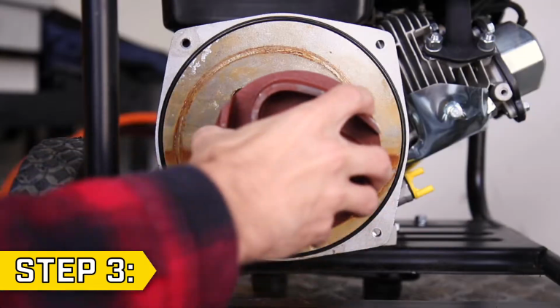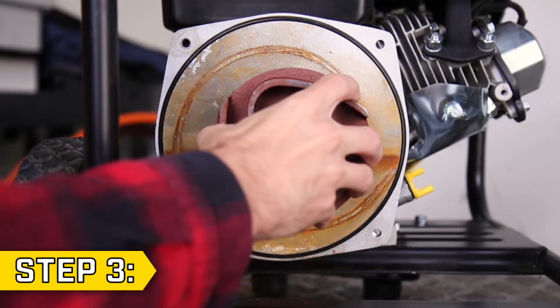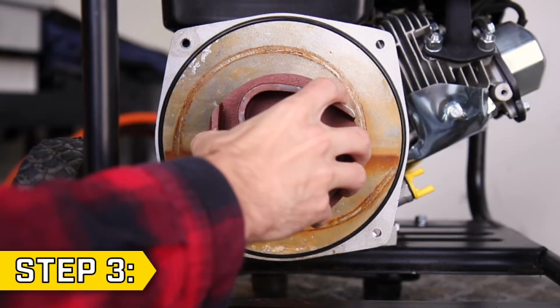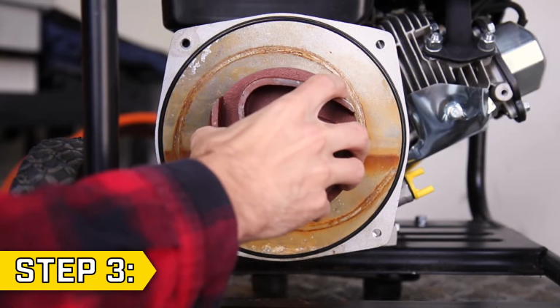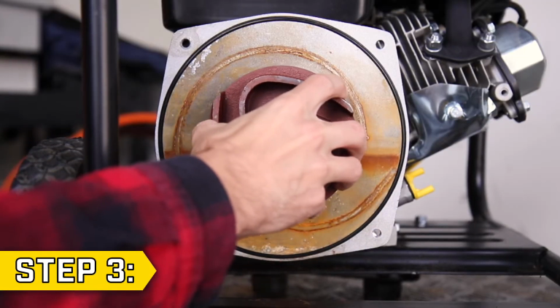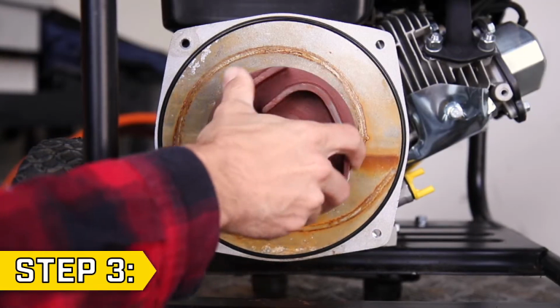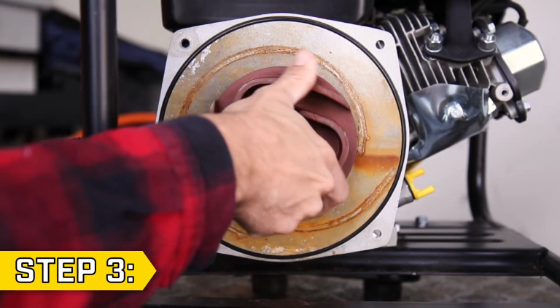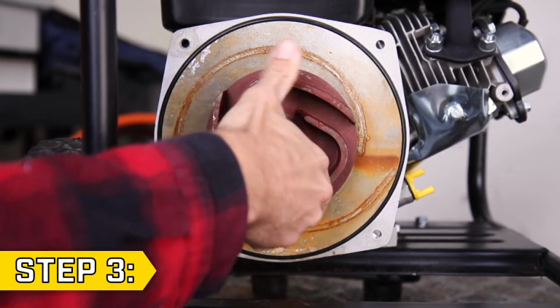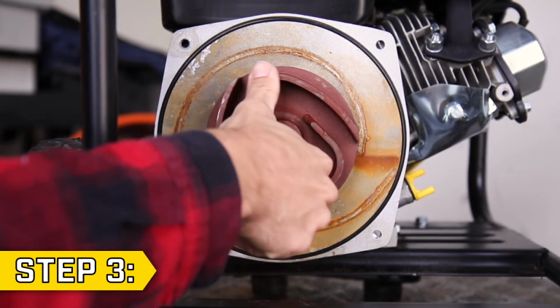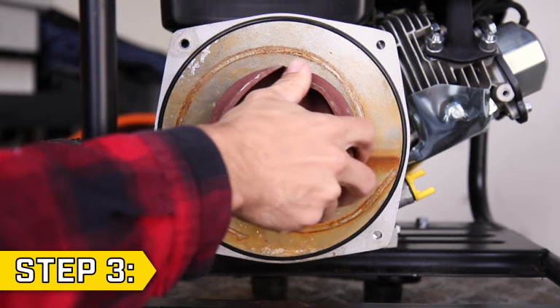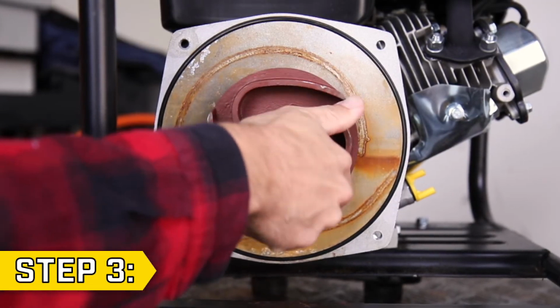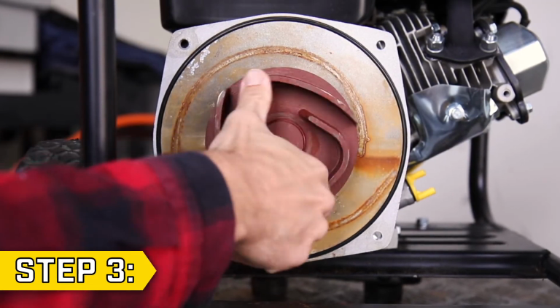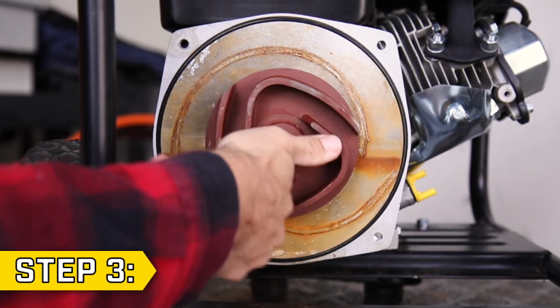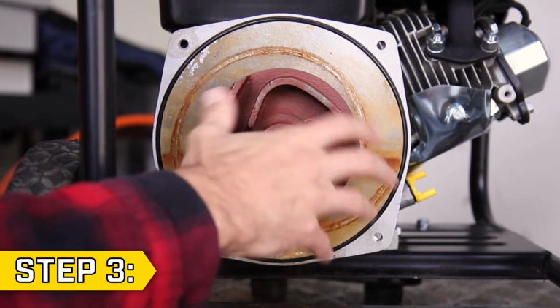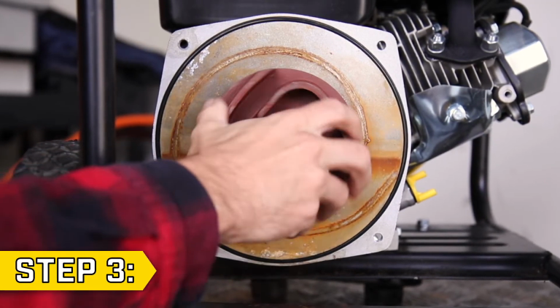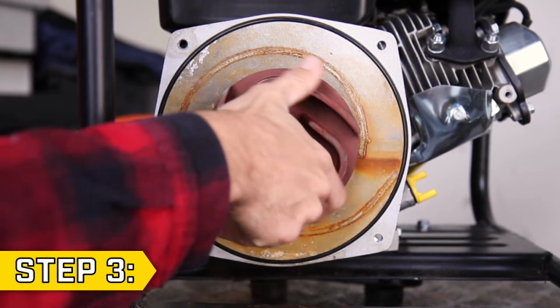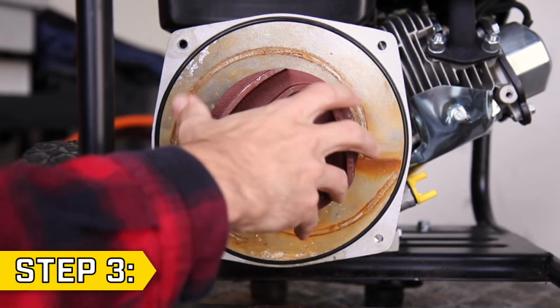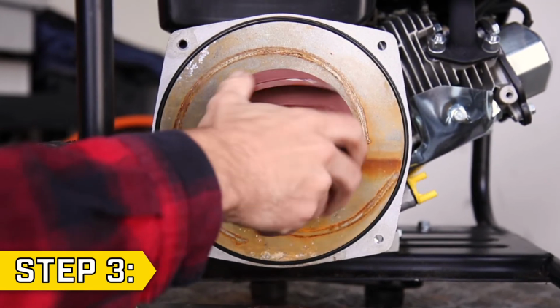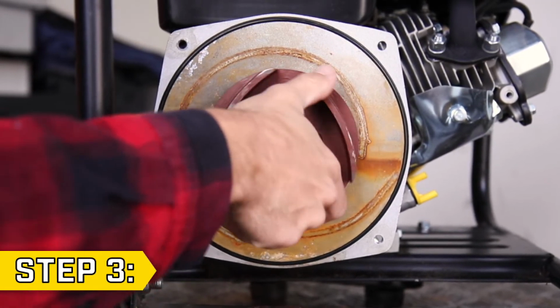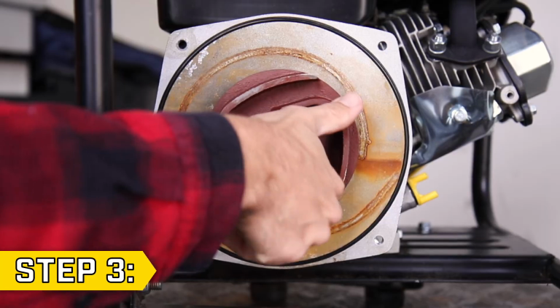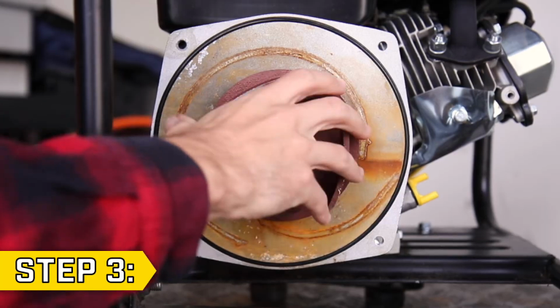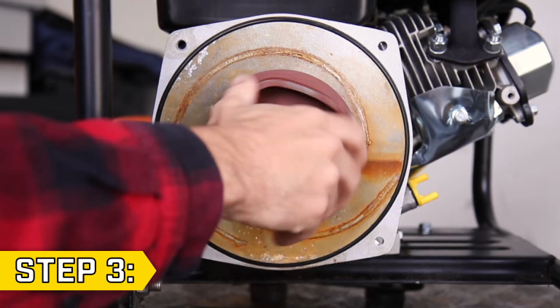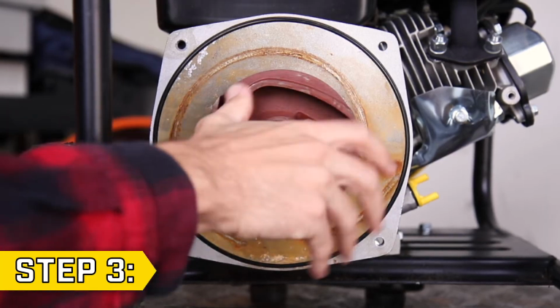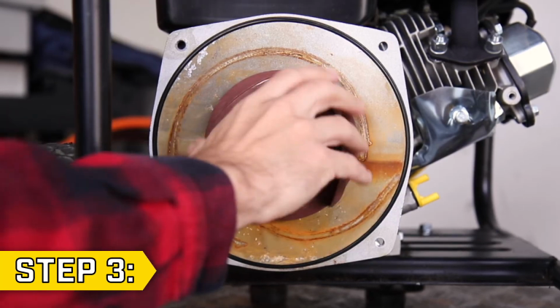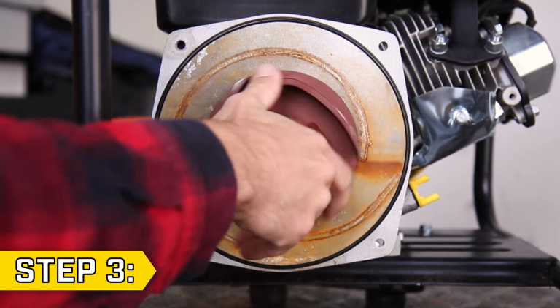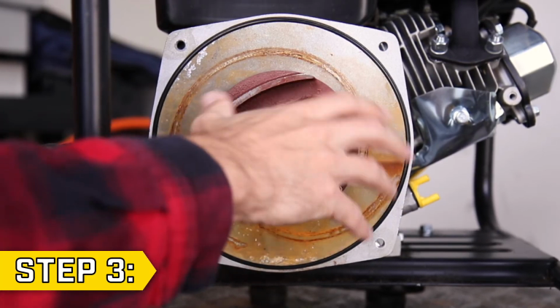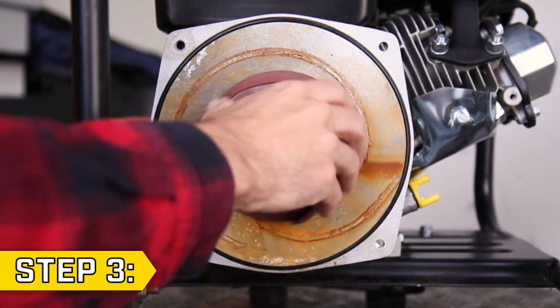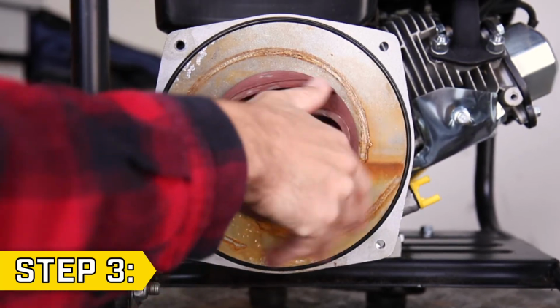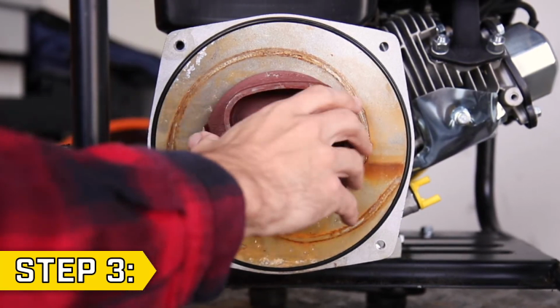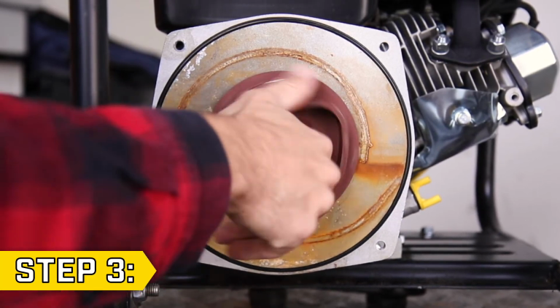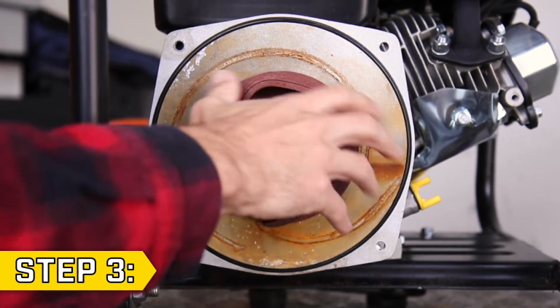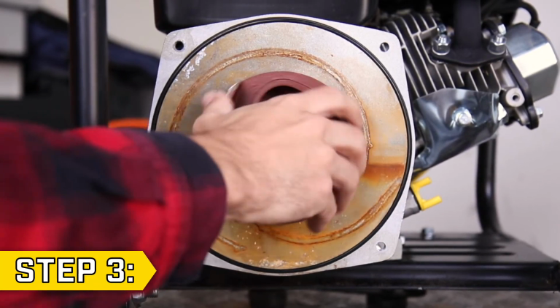Step 3. Install your new impeller and twist it on clockwise until you can feel it tighten on the pump base.